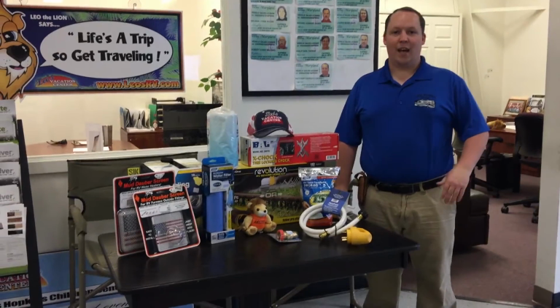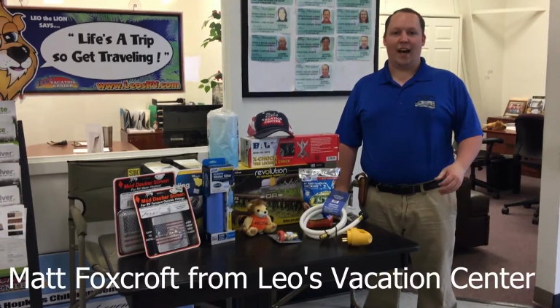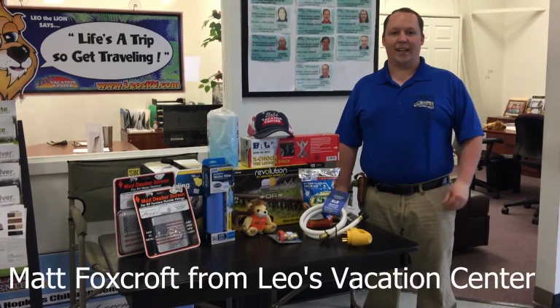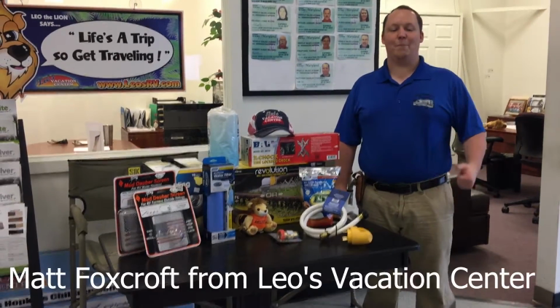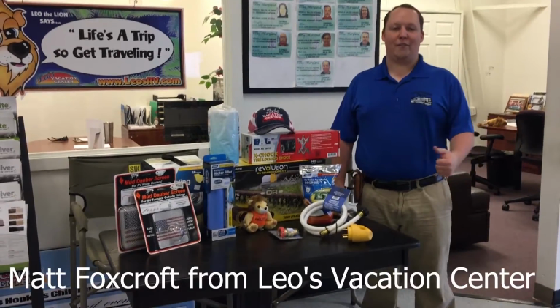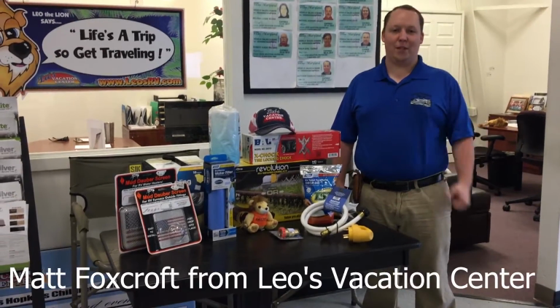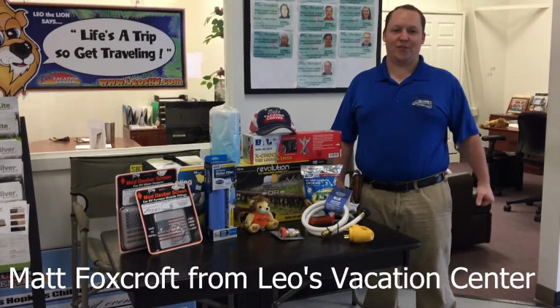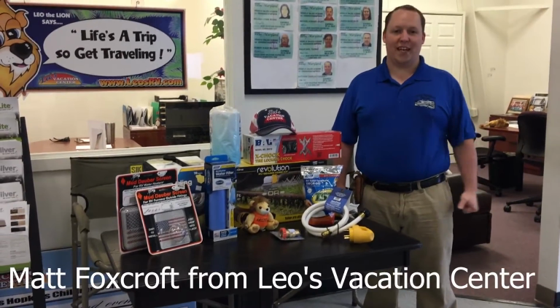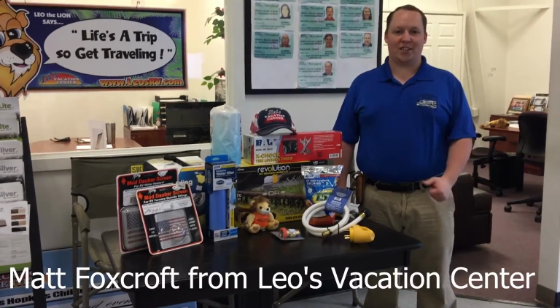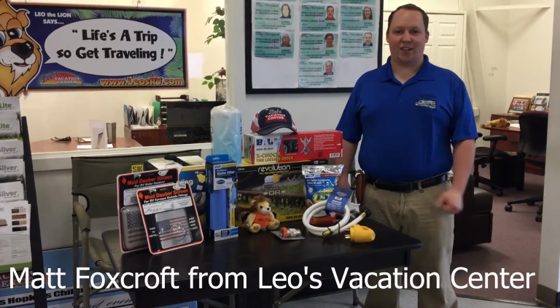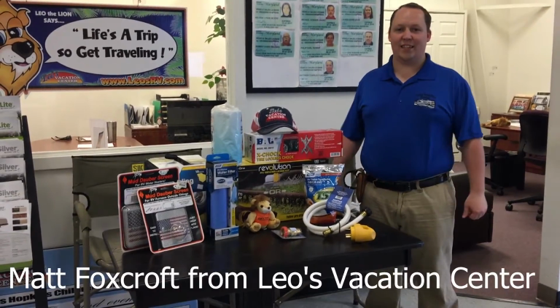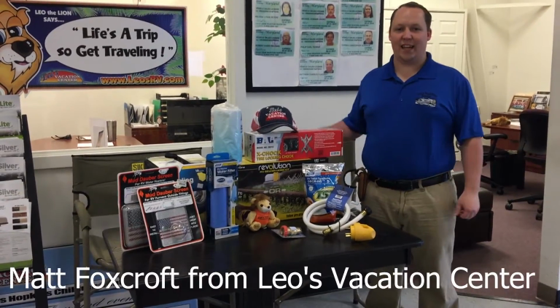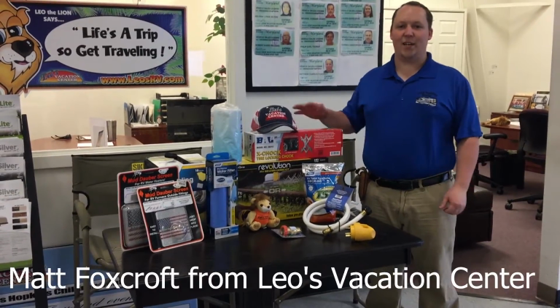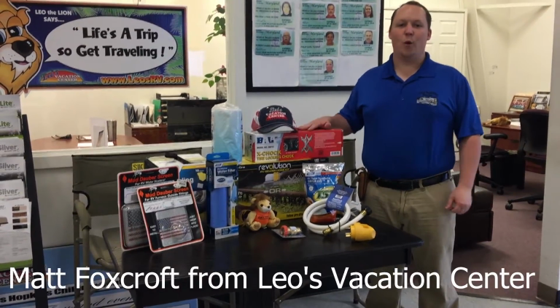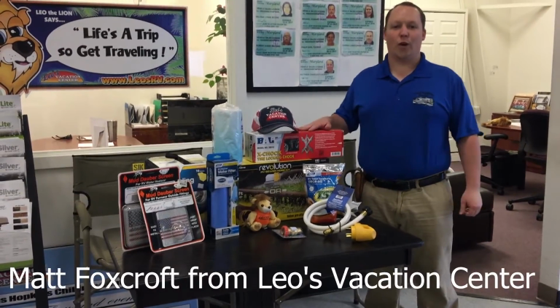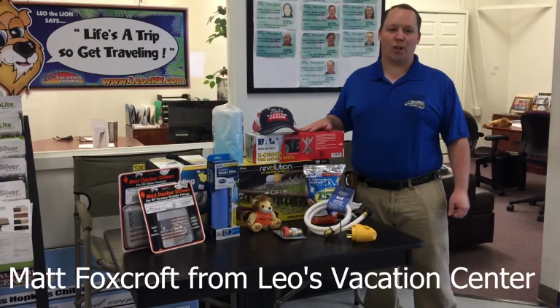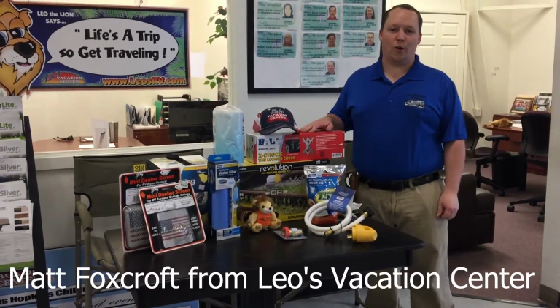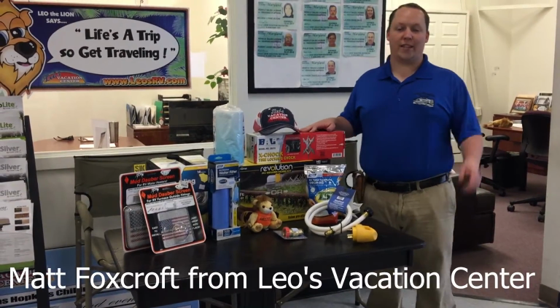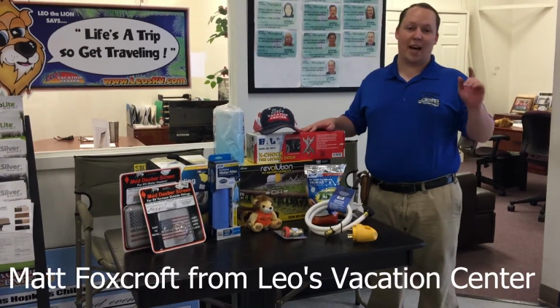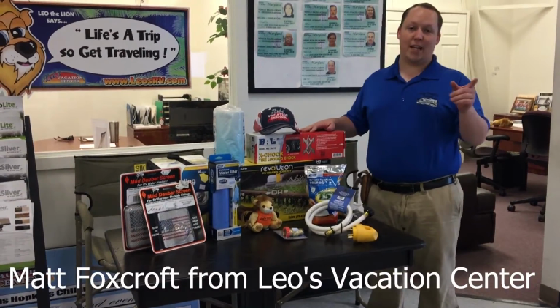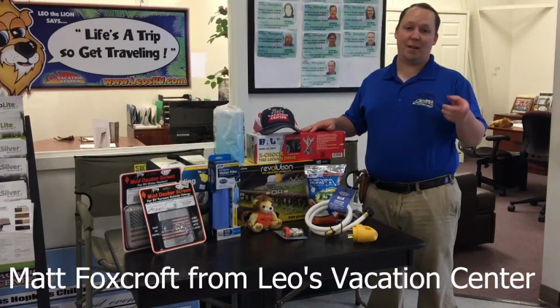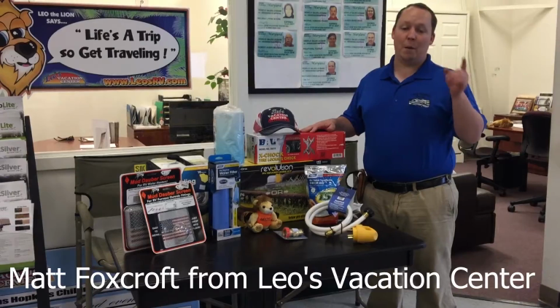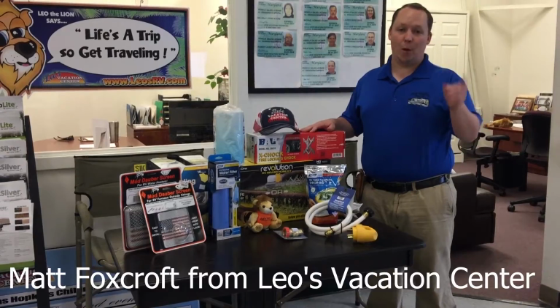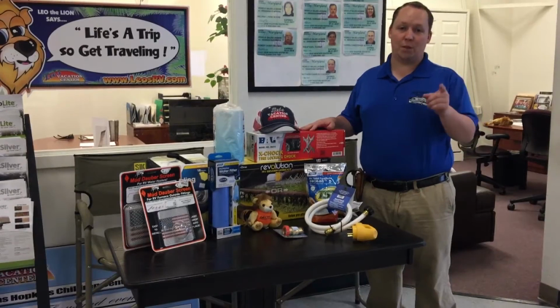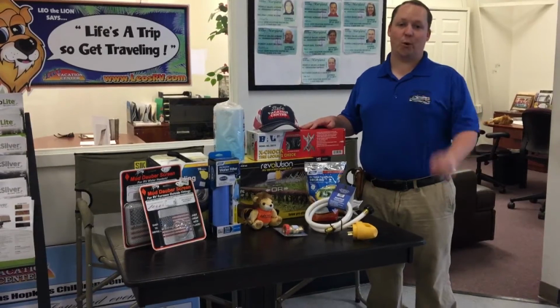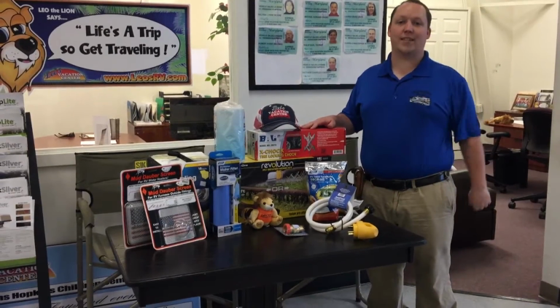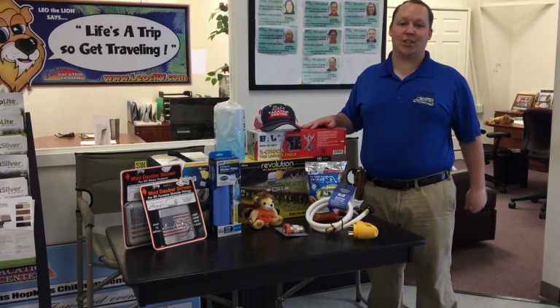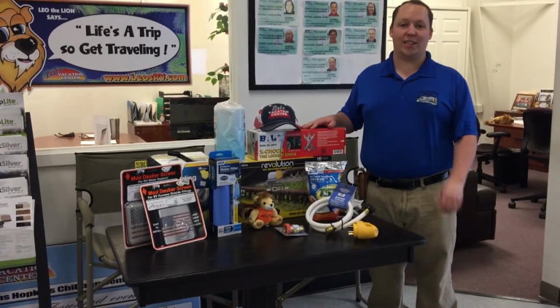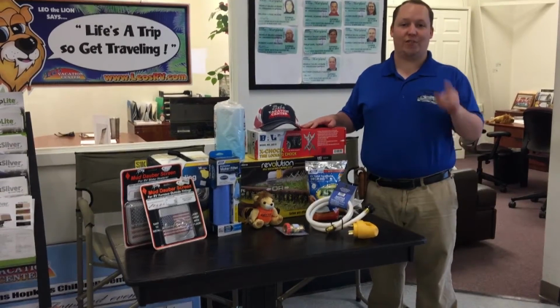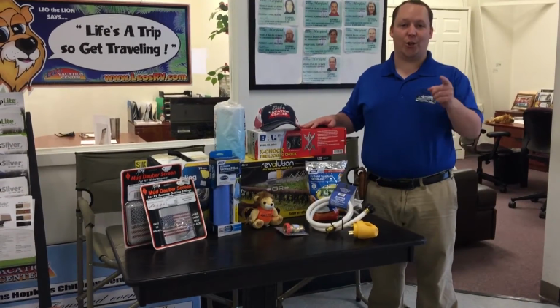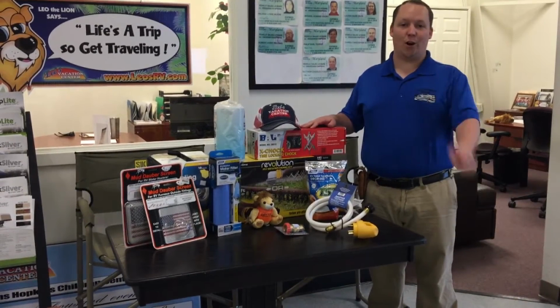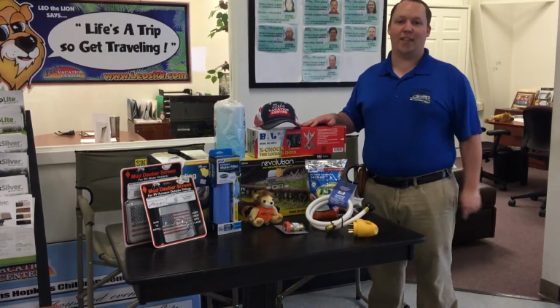Hi, I'm Matt from Leo's Vacation Center and today we're going to go over the top 10 most important accessories for your RV.